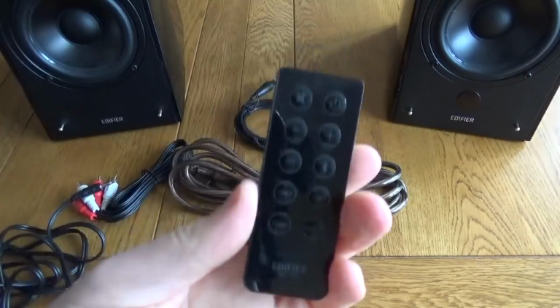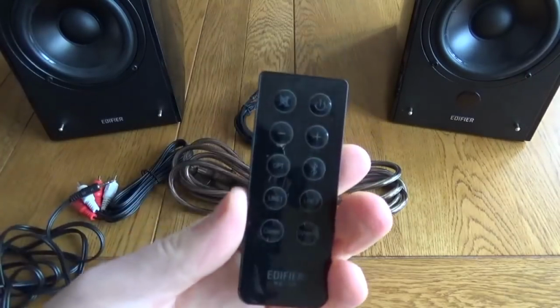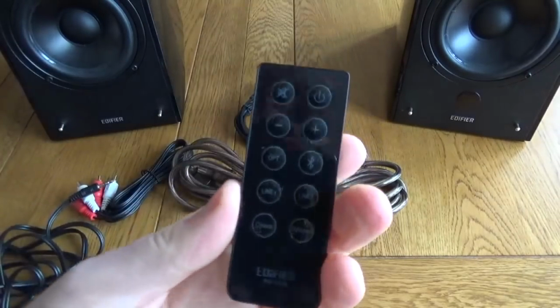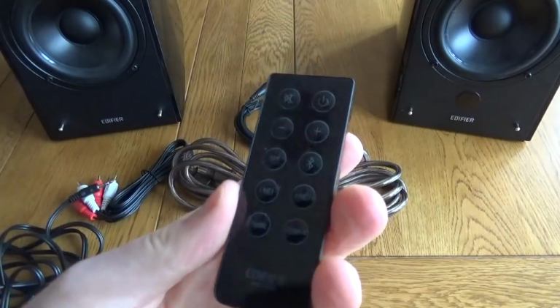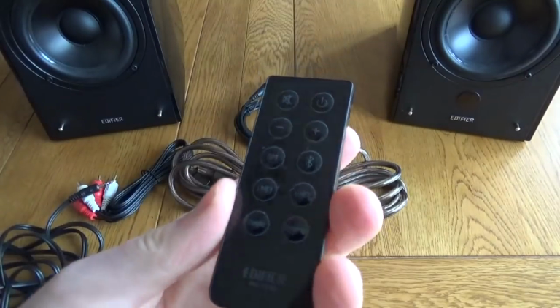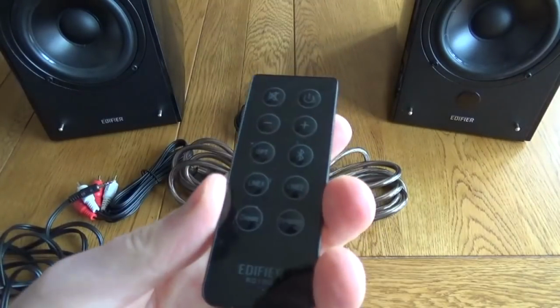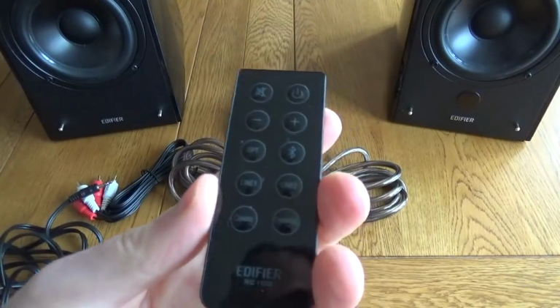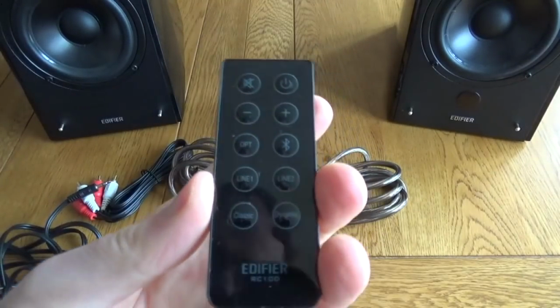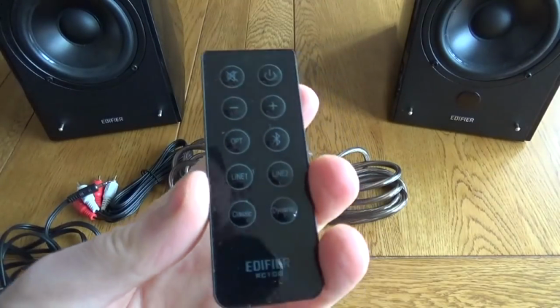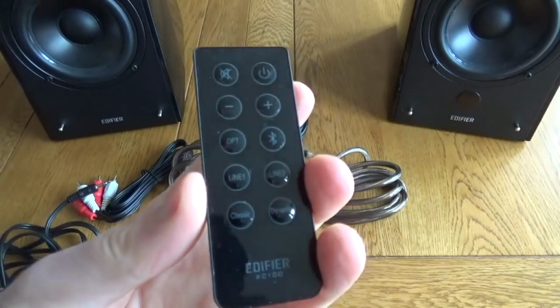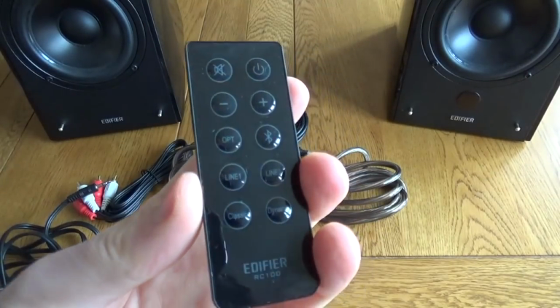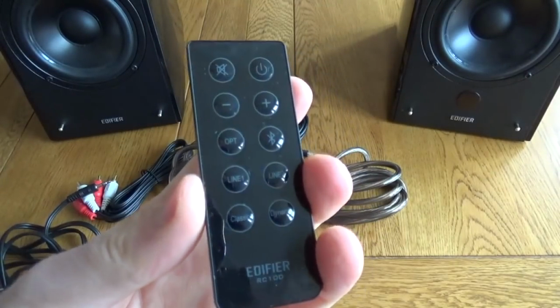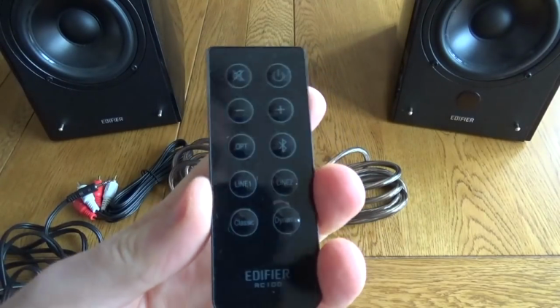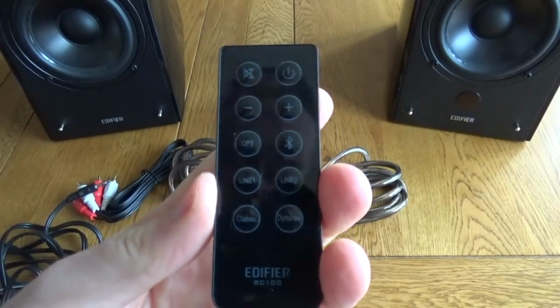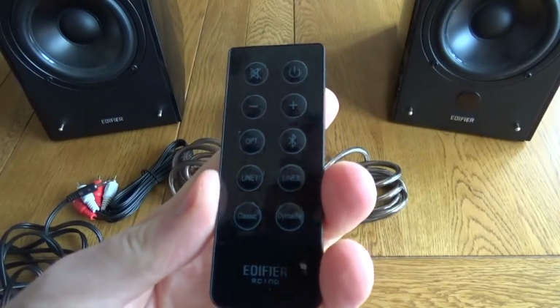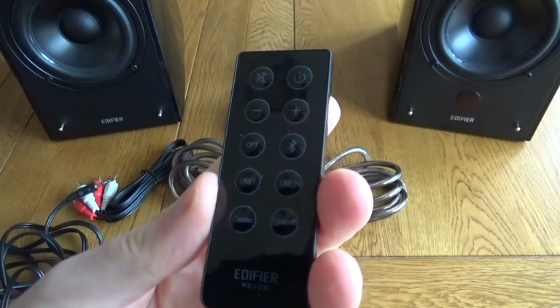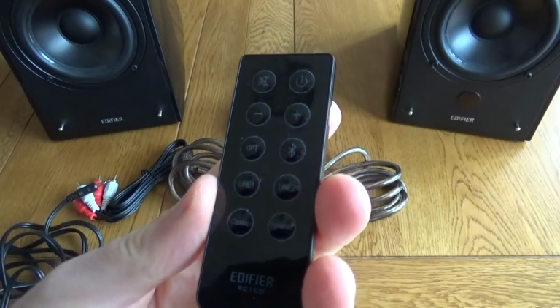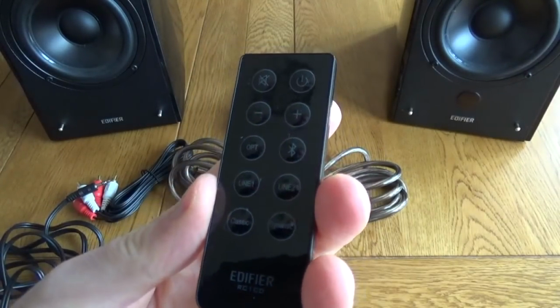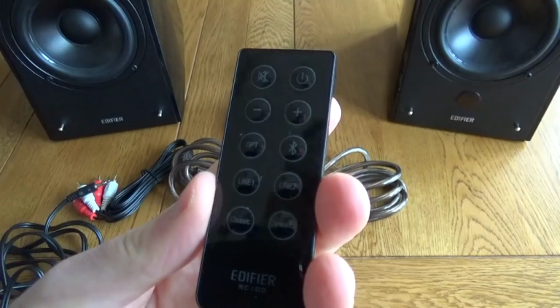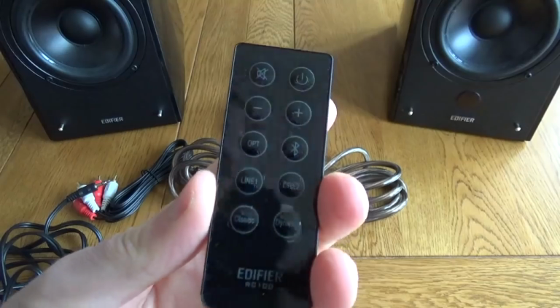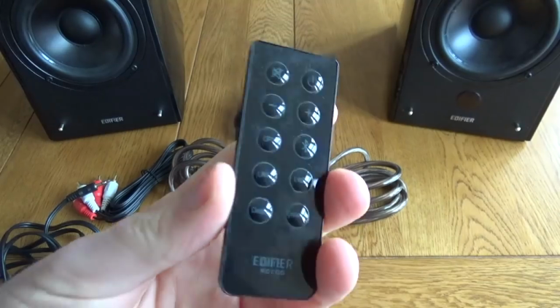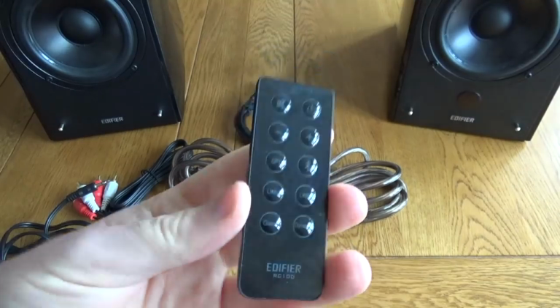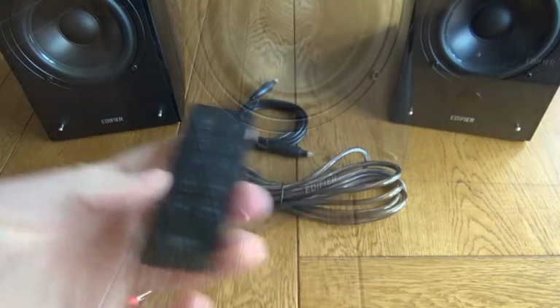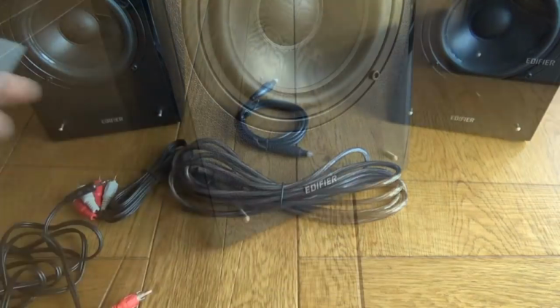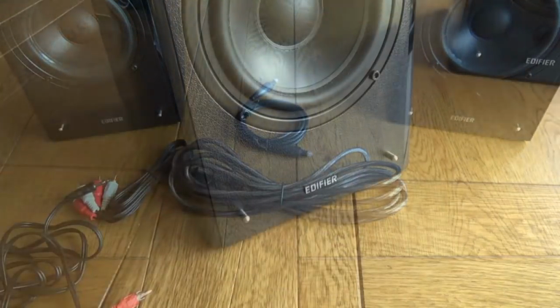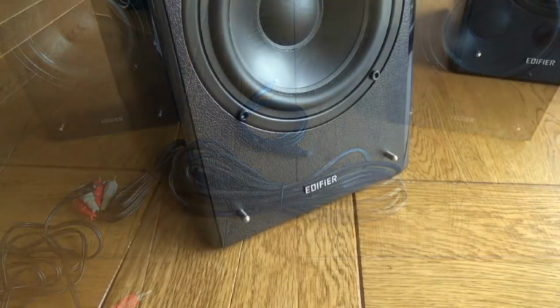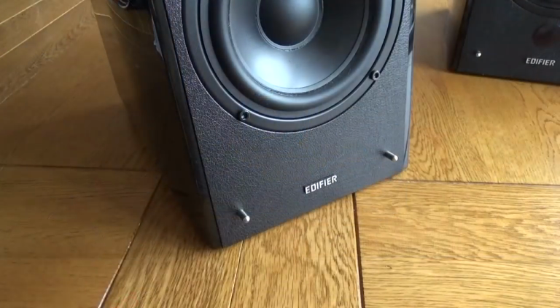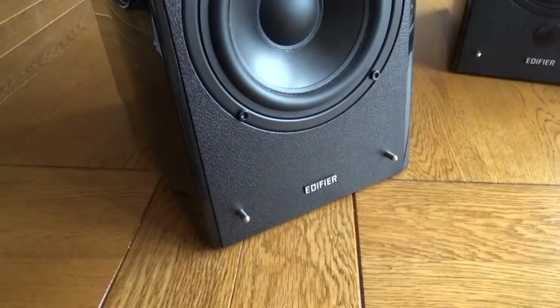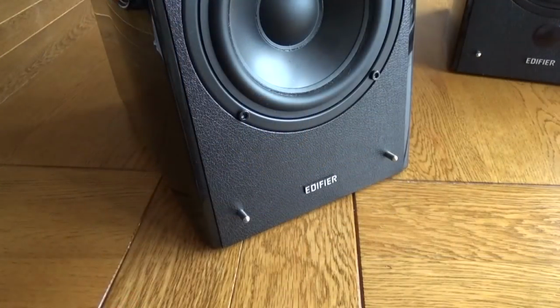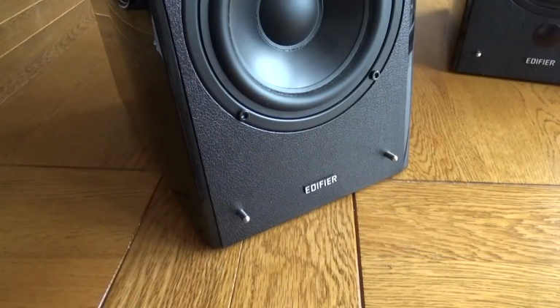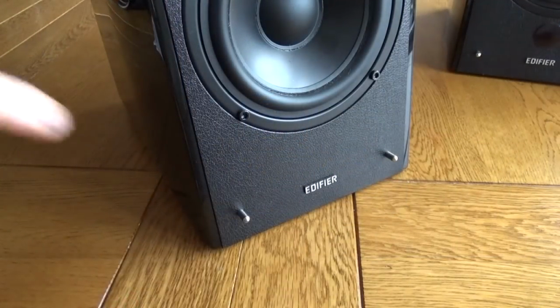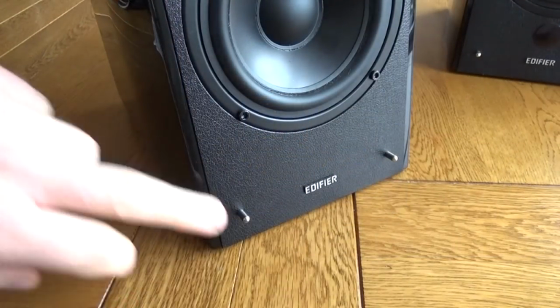There's also a small remote. It would have been nice if this was backlit or had glow-in-the-dark buttons, because it can be a bit tricky to use.